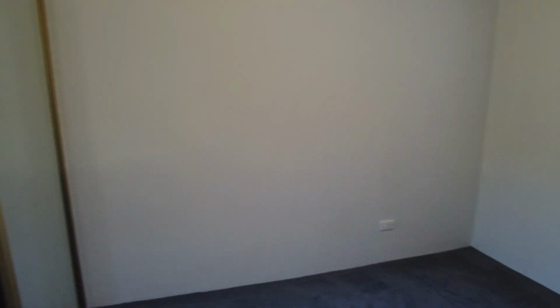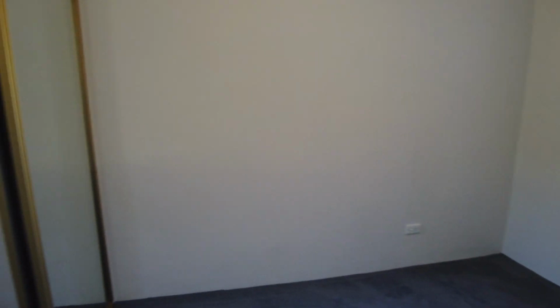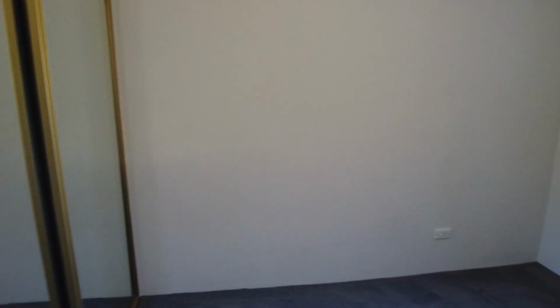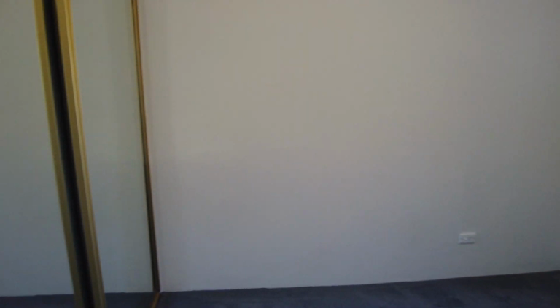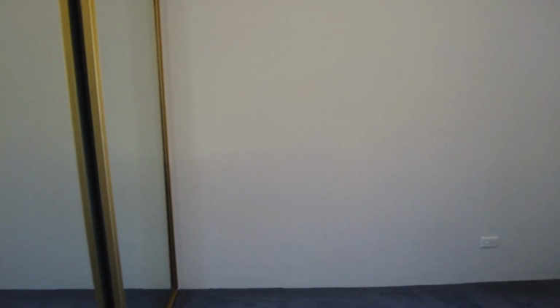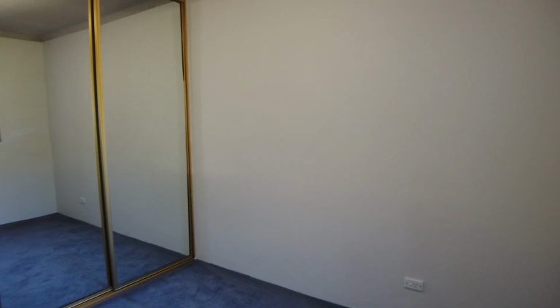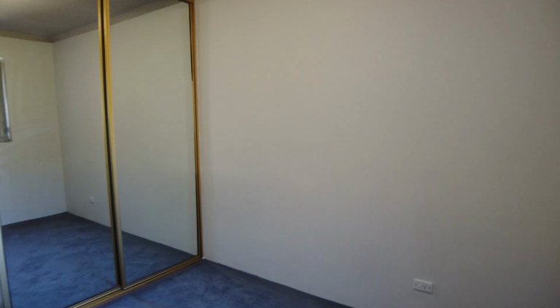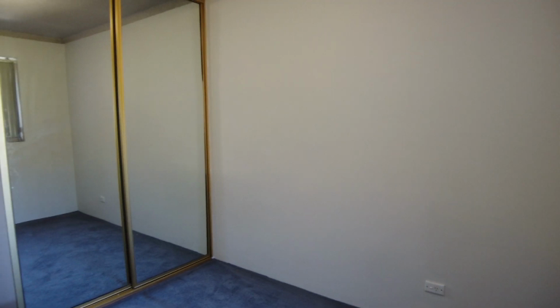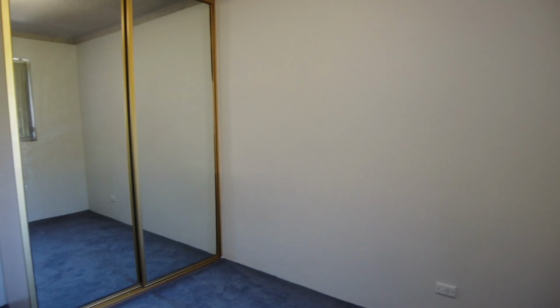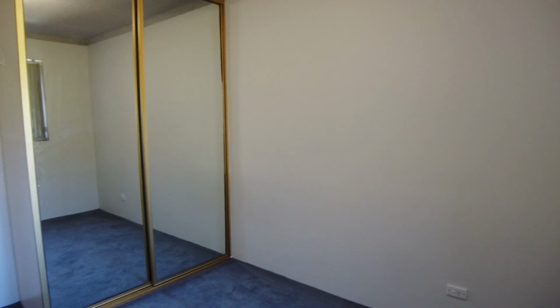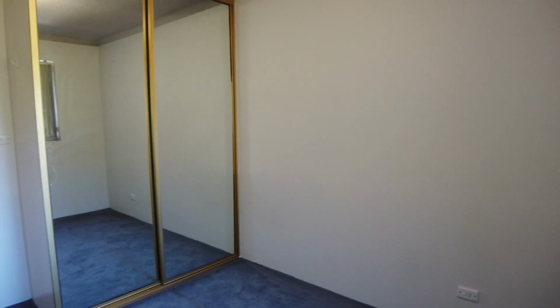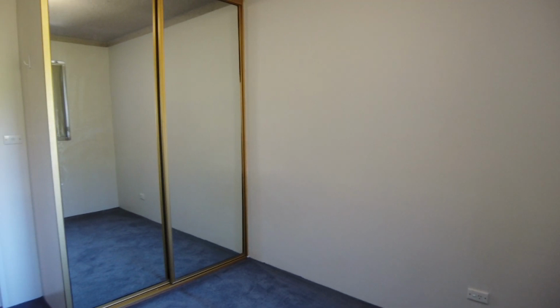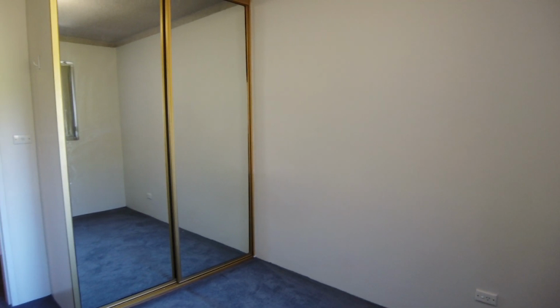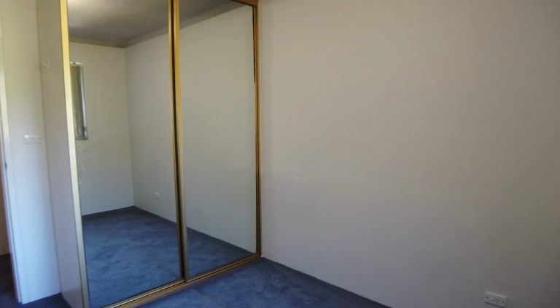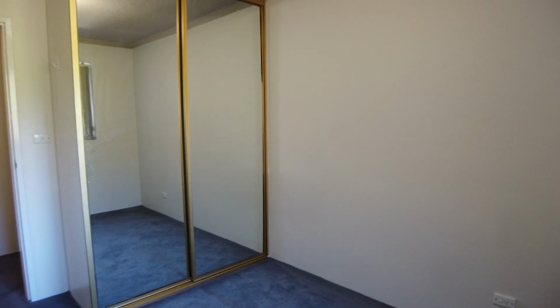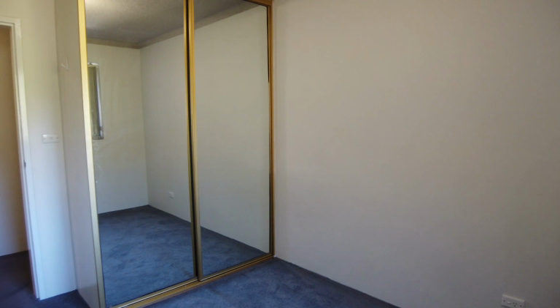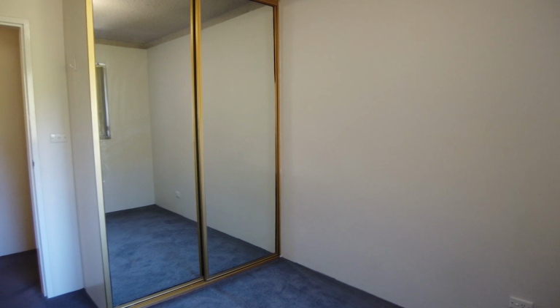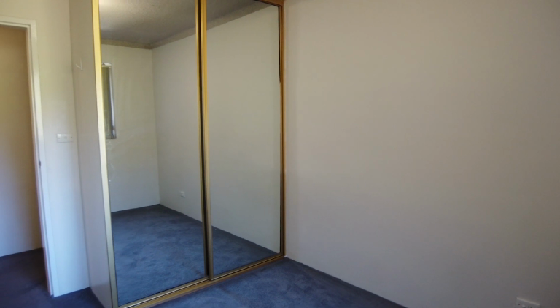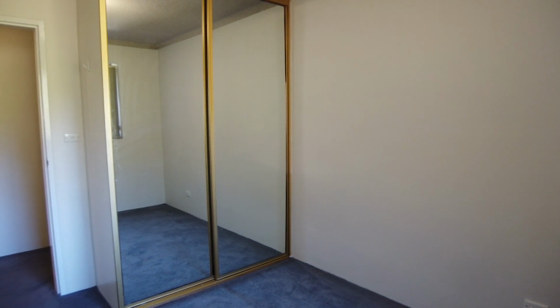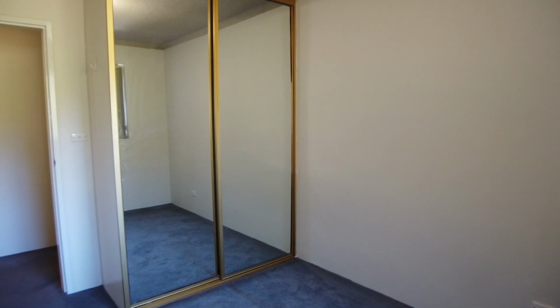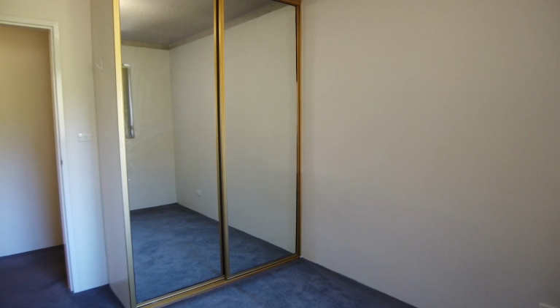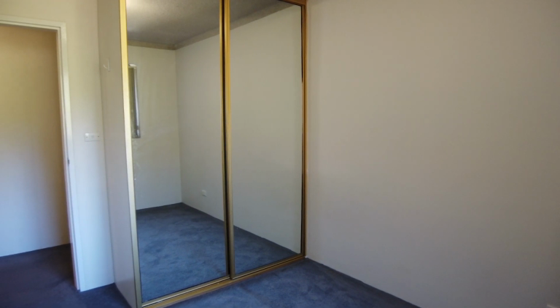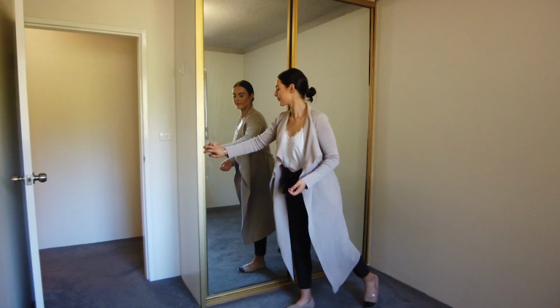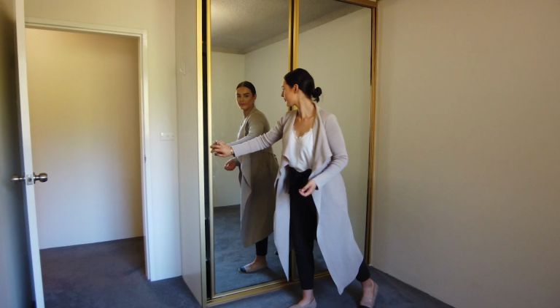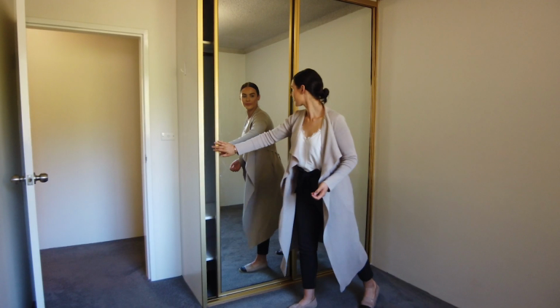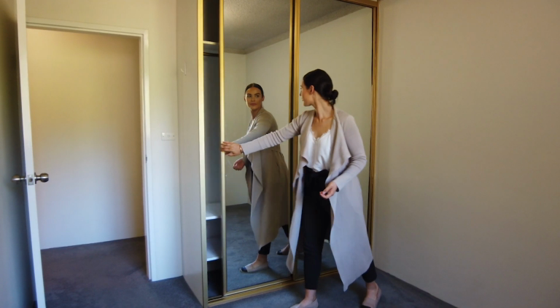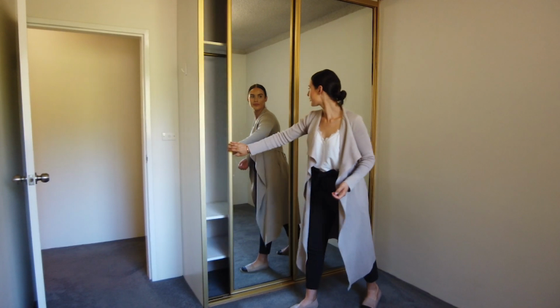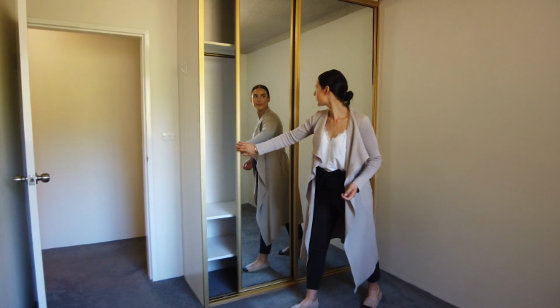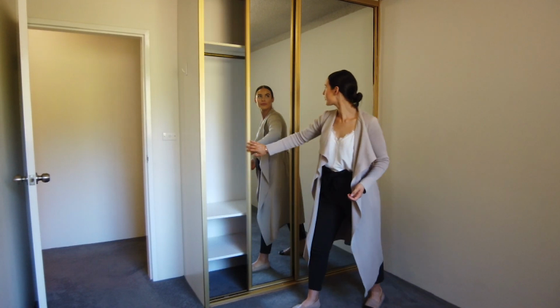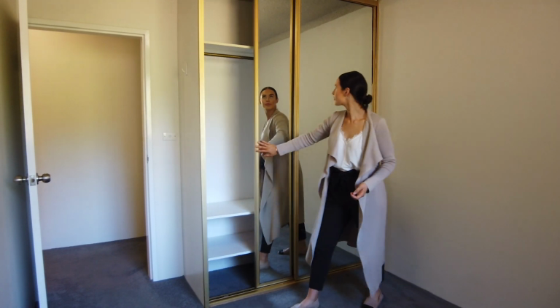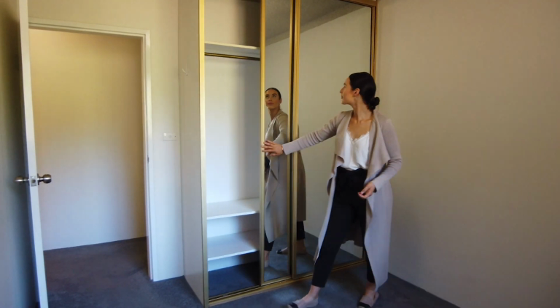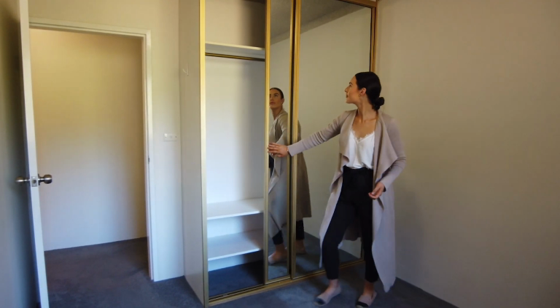Both double bedrooms come with mirrored built-in robes, perfect for all your storage requirements.